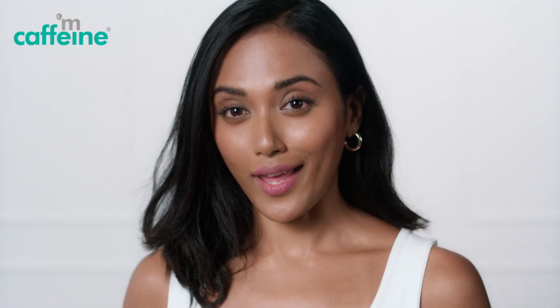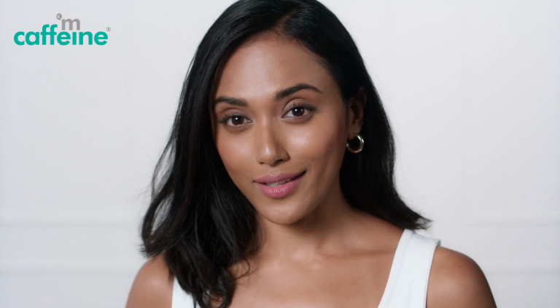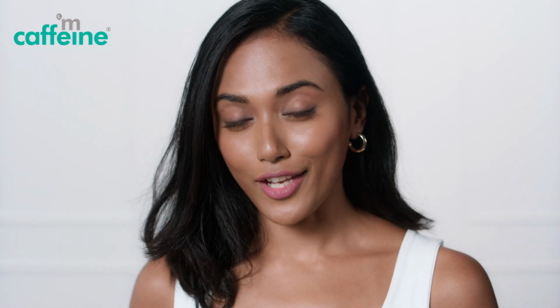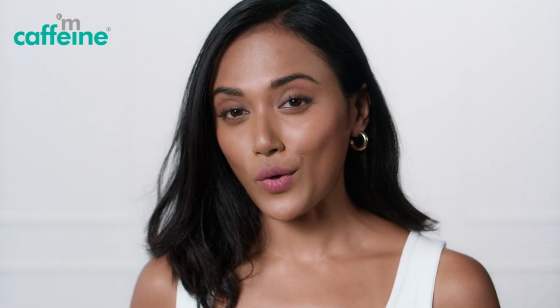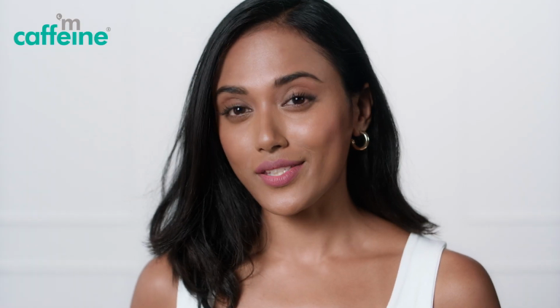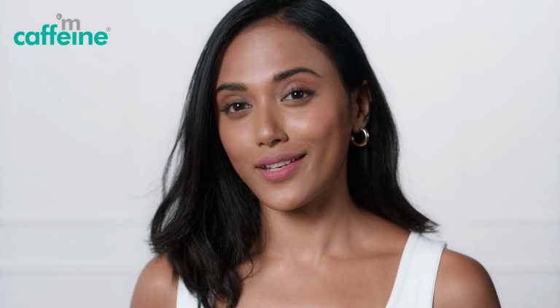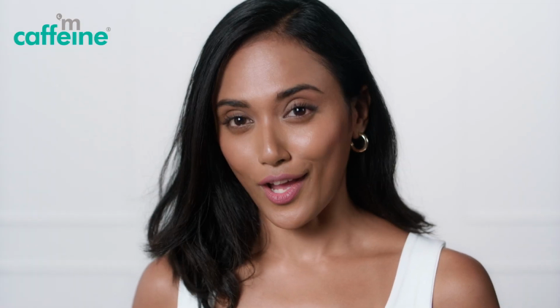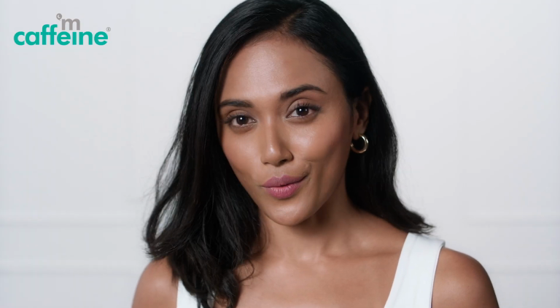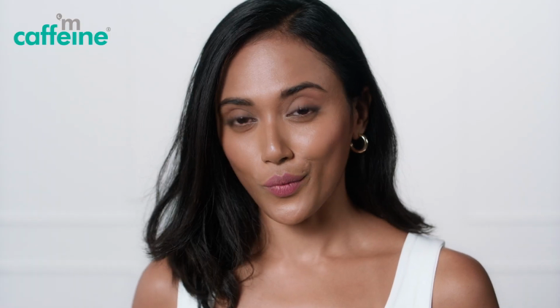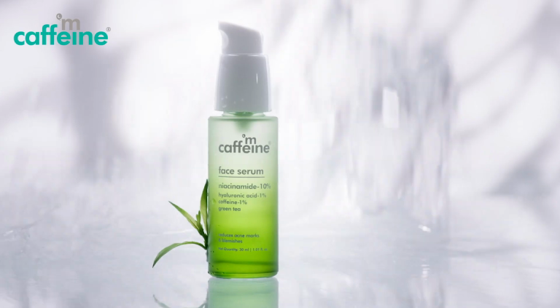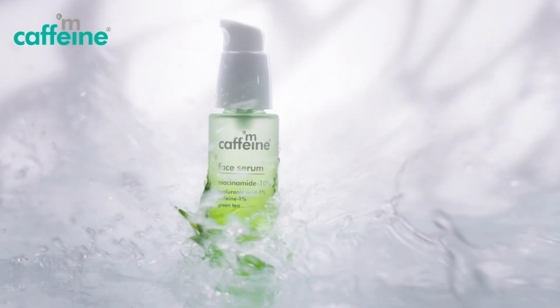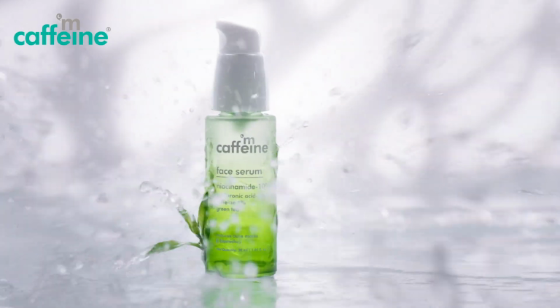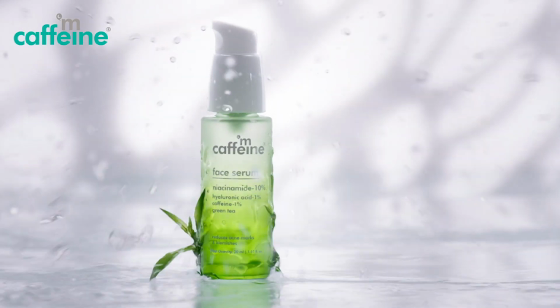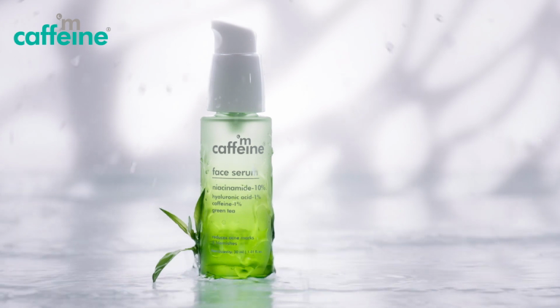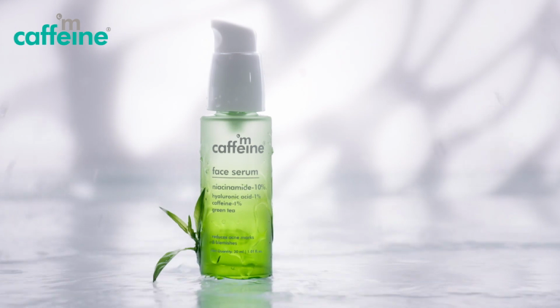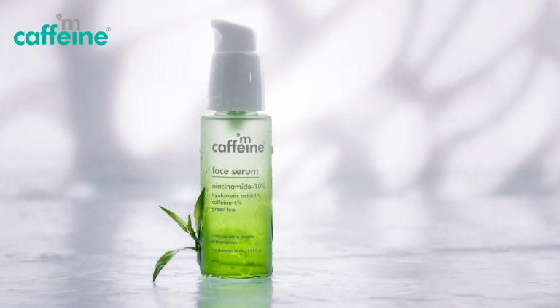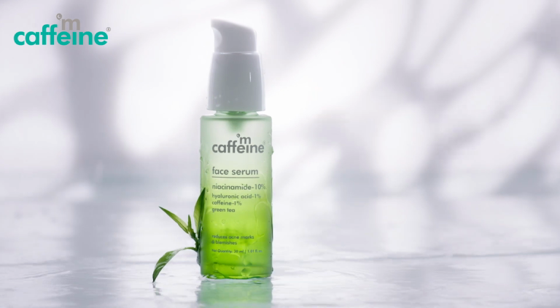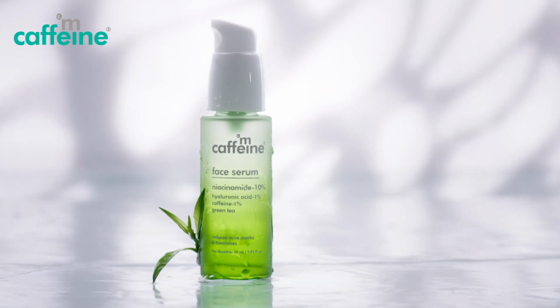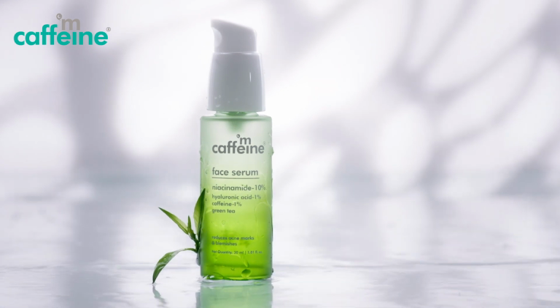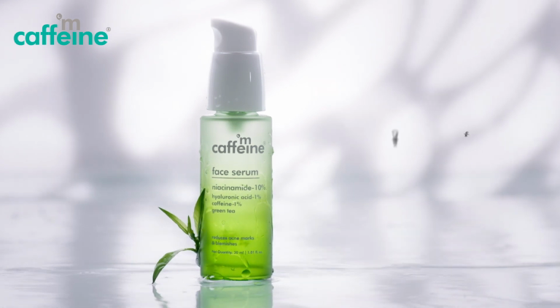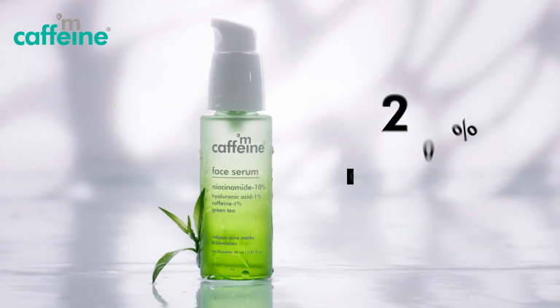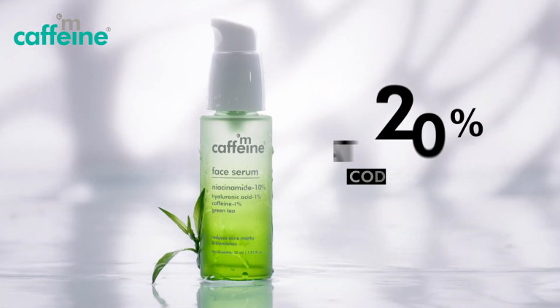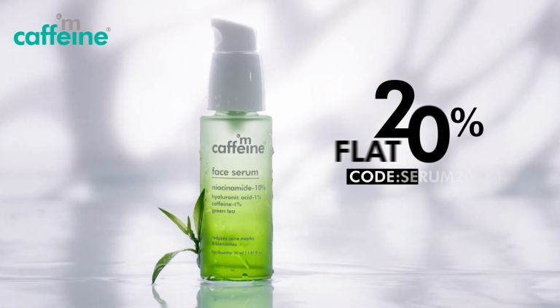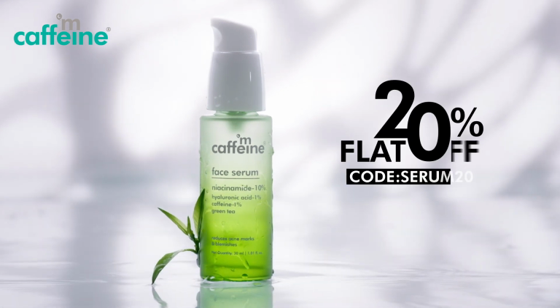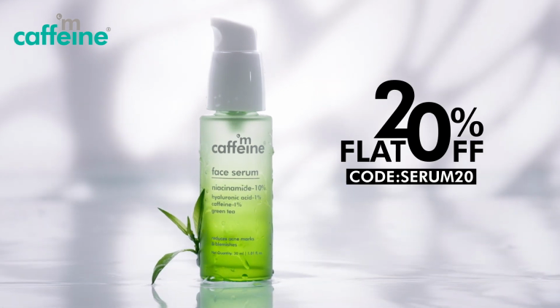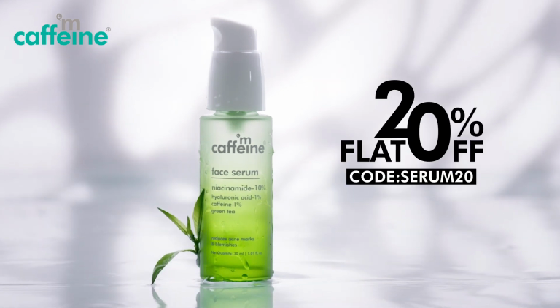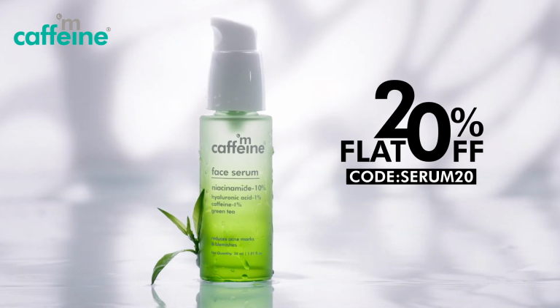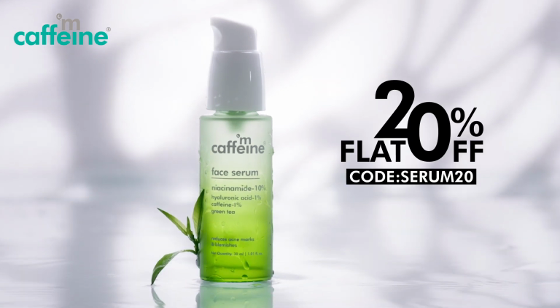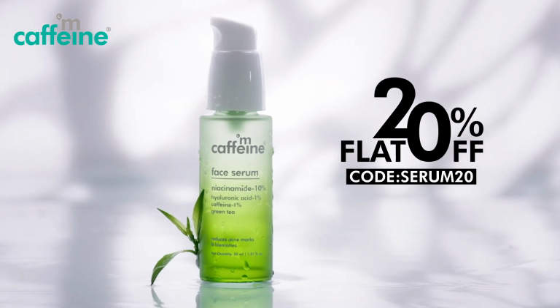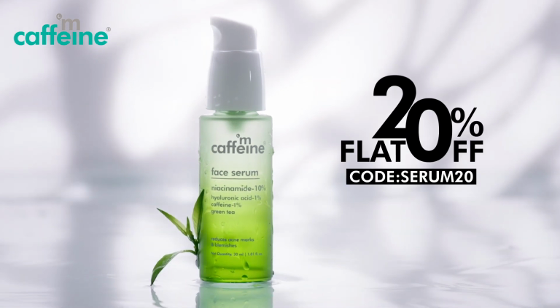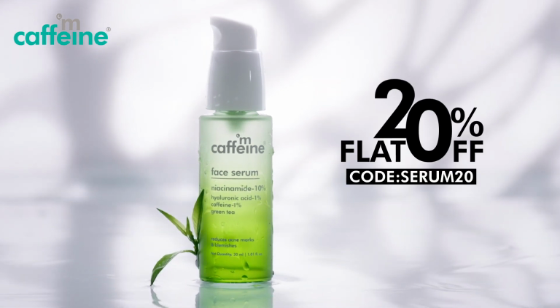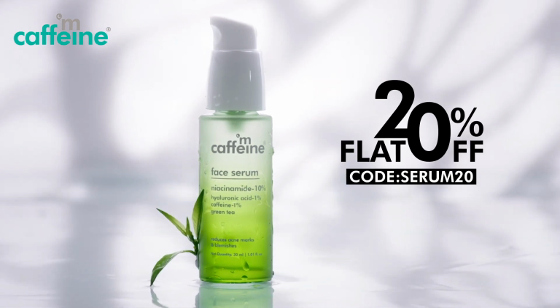Get your healthy and glowing skin now with mCaffeine Green Tea Face Serum with 10% niacinamide.